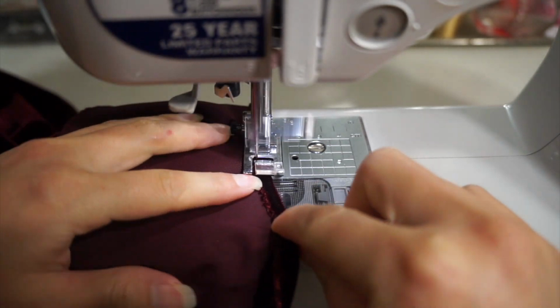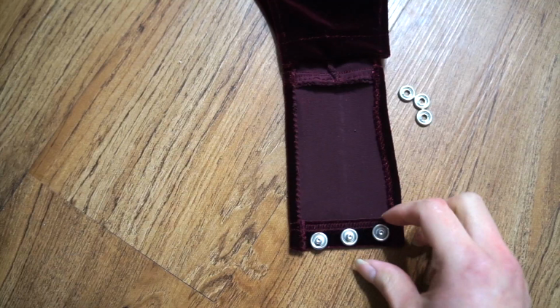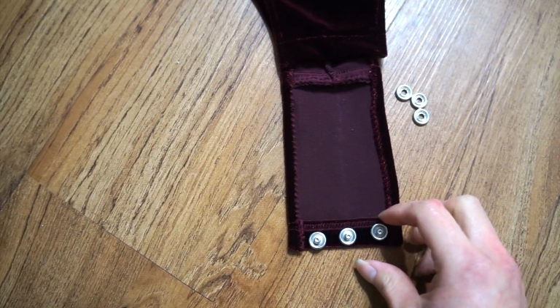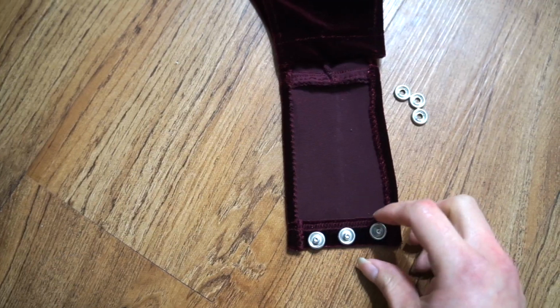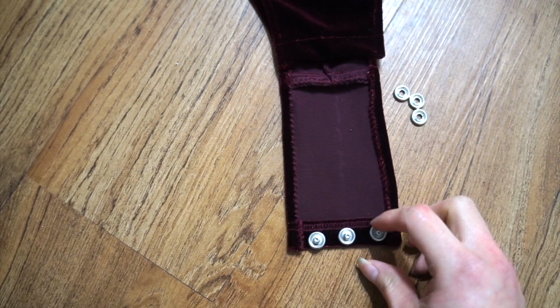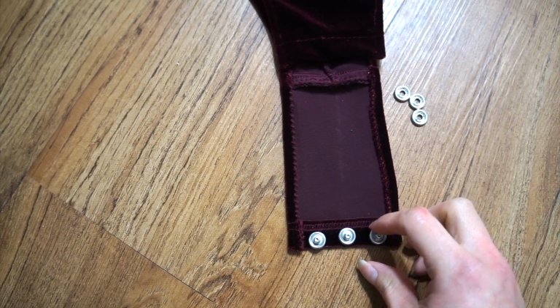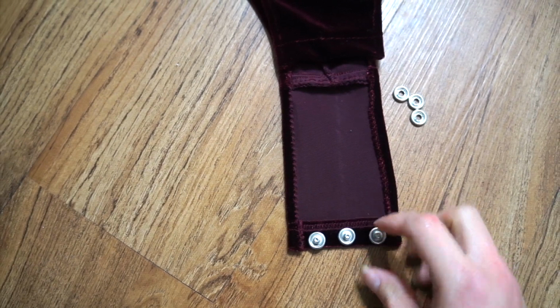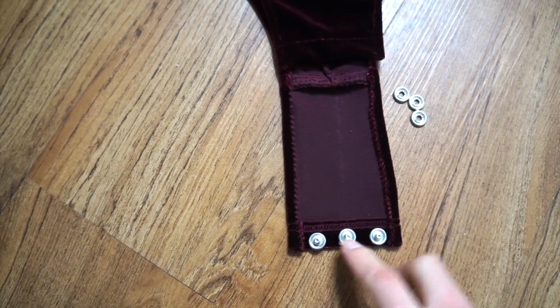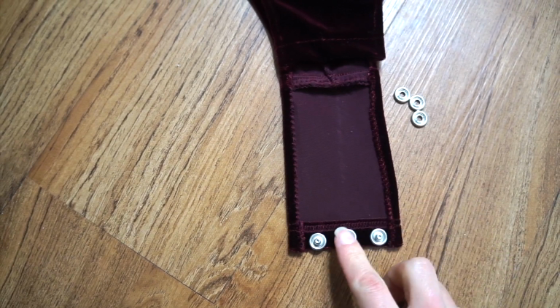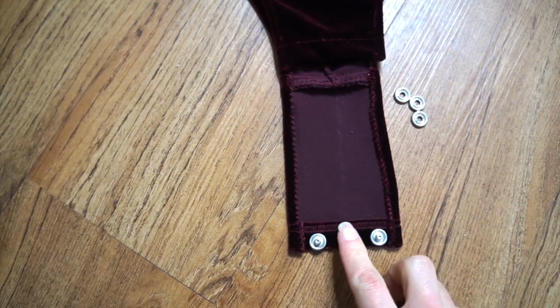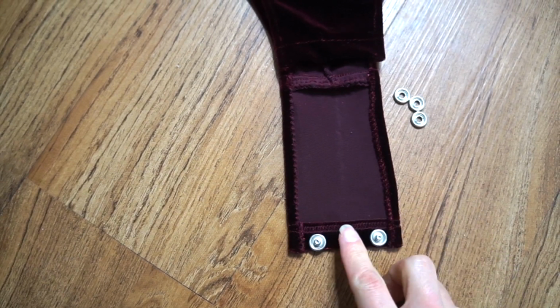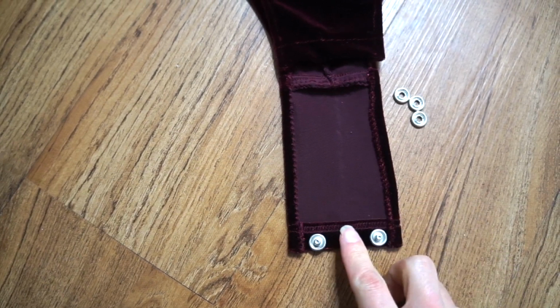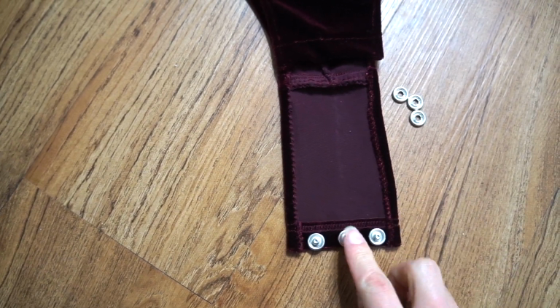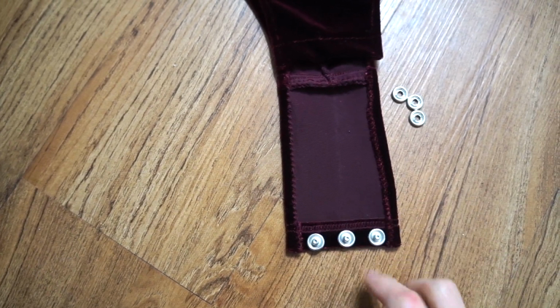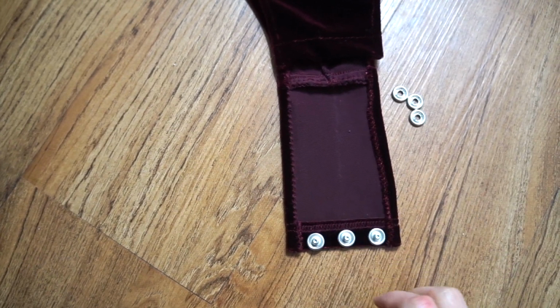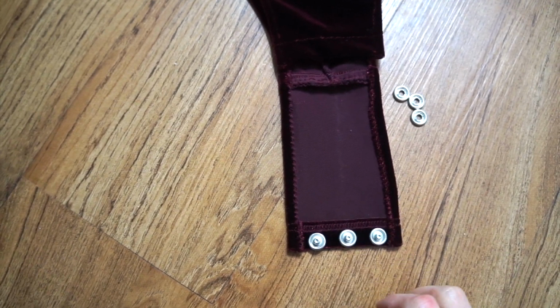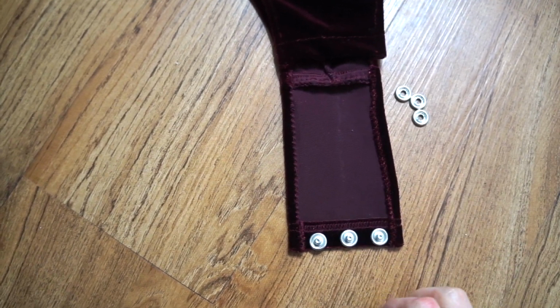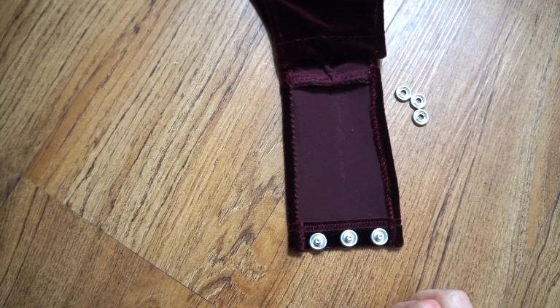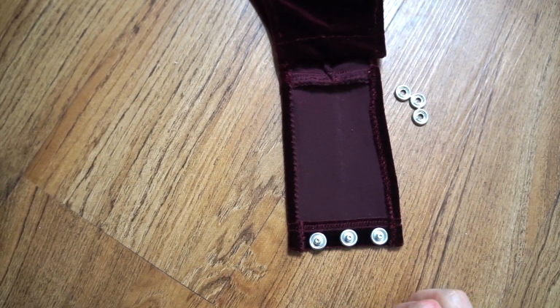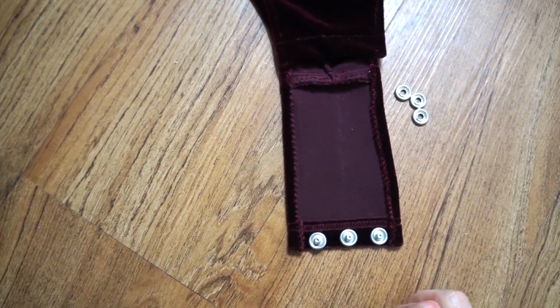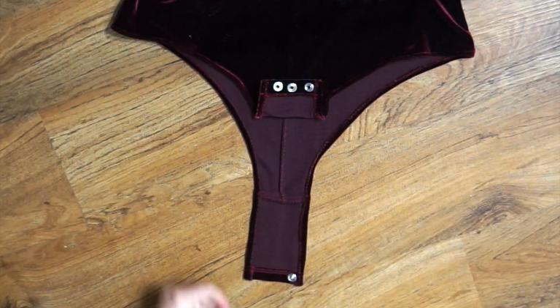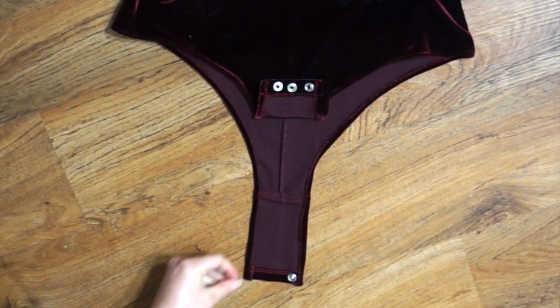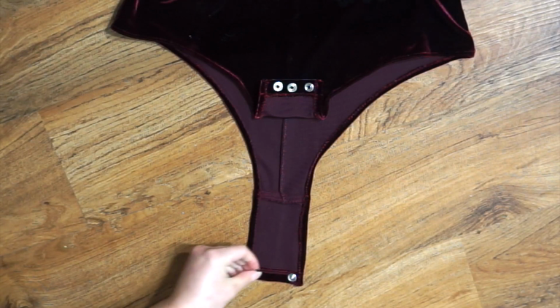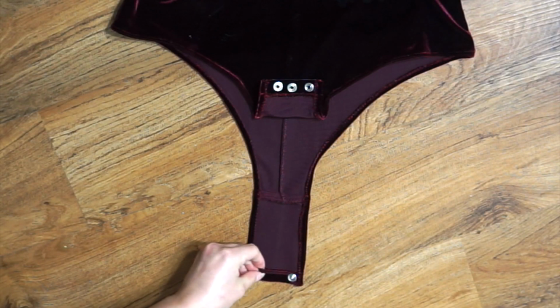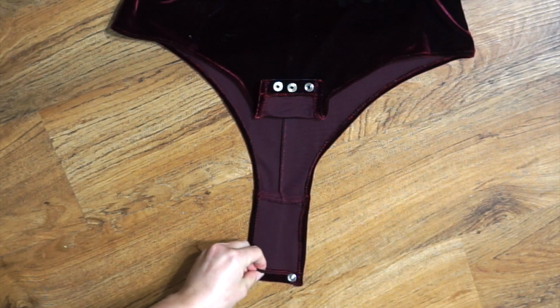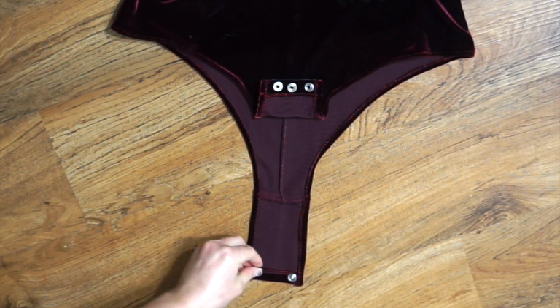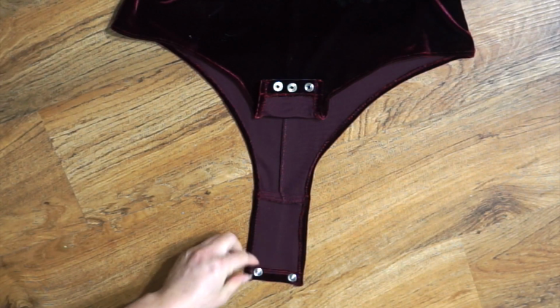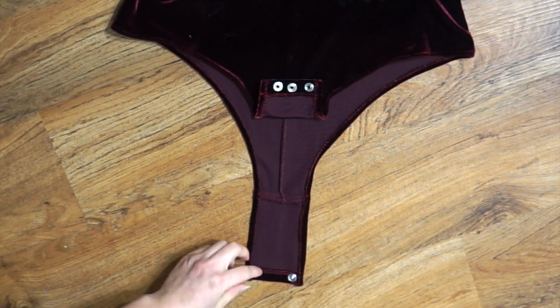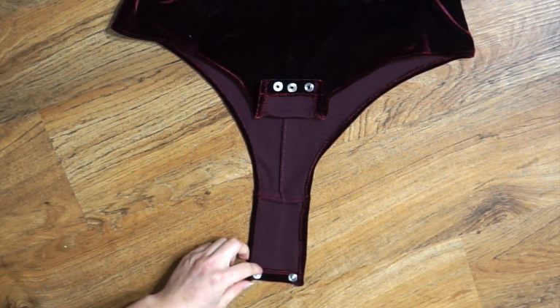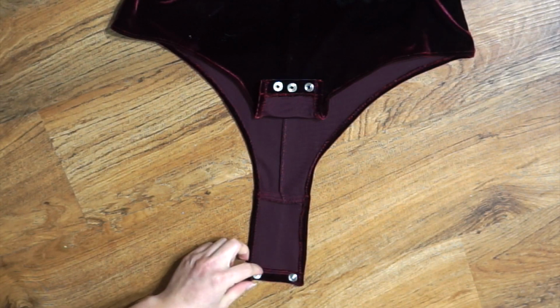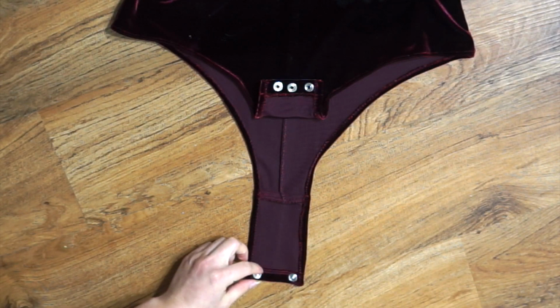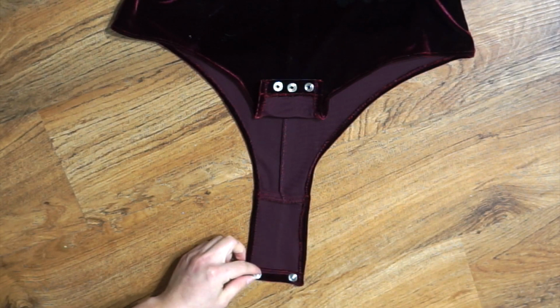All that's left is to add the snap fasteners. I added 3, and that completes the revamp.